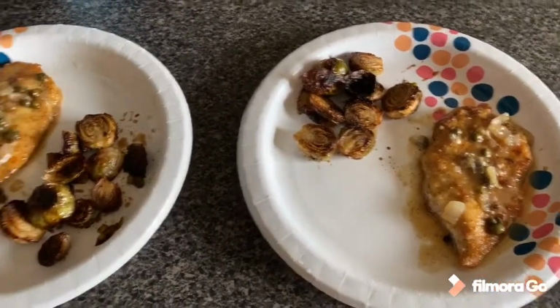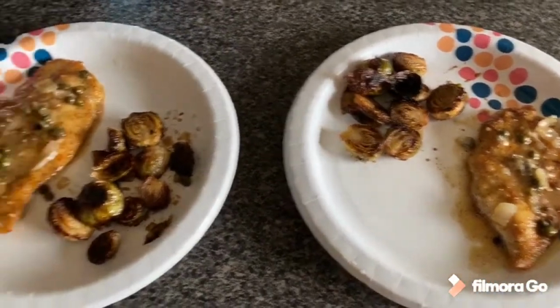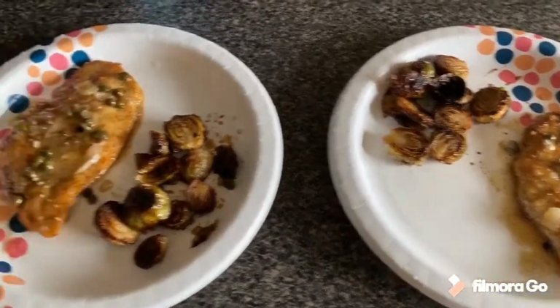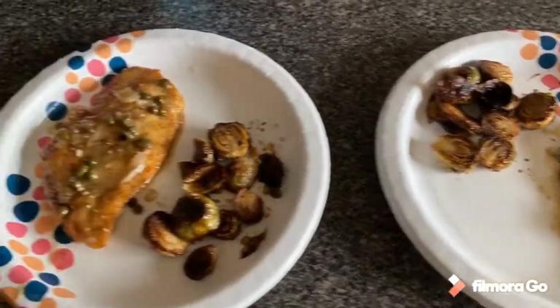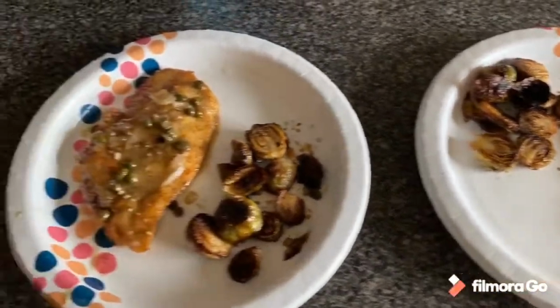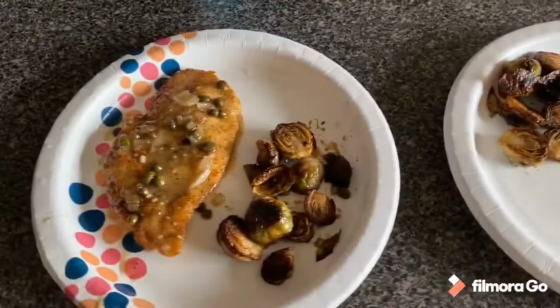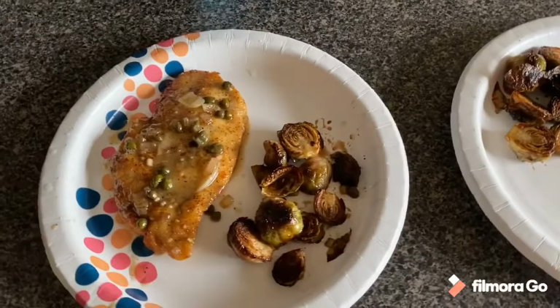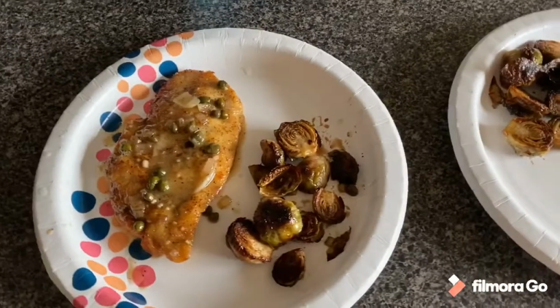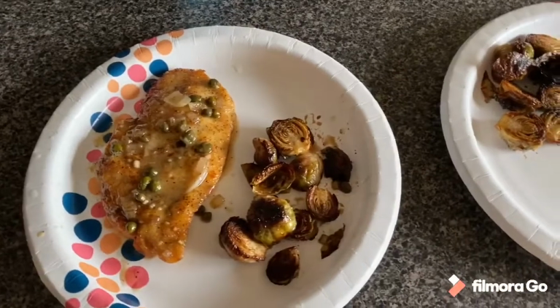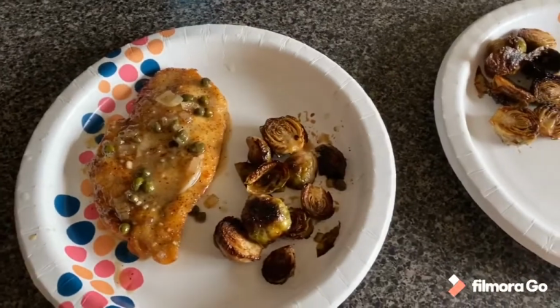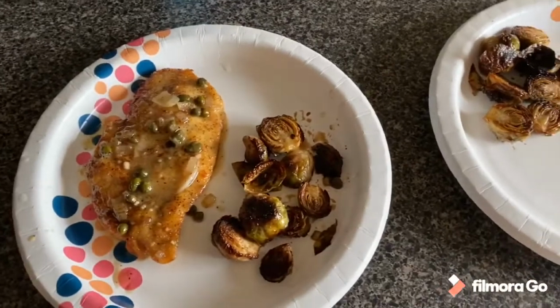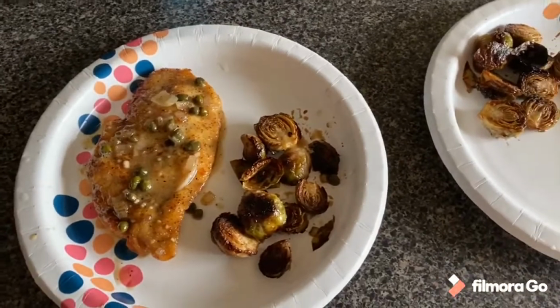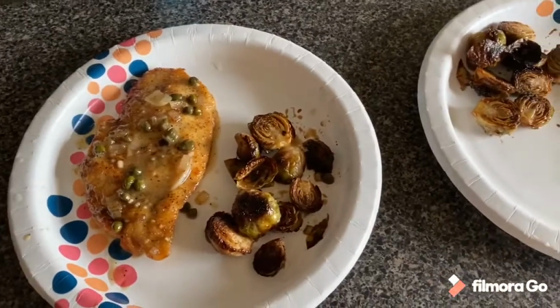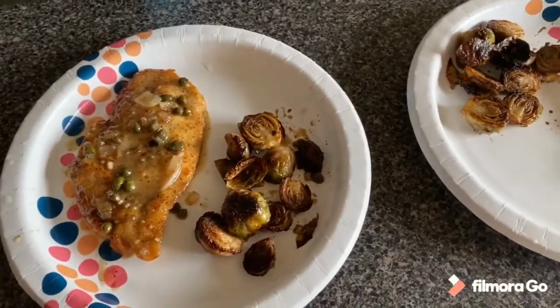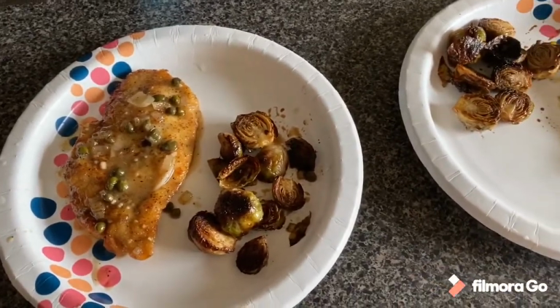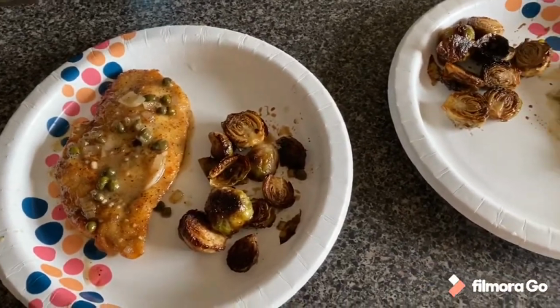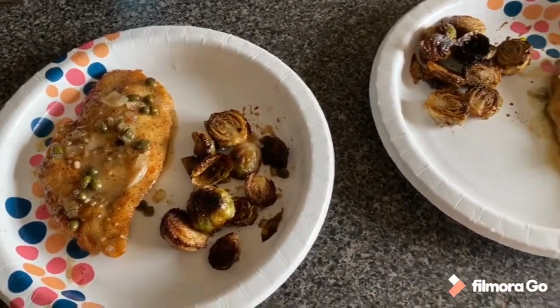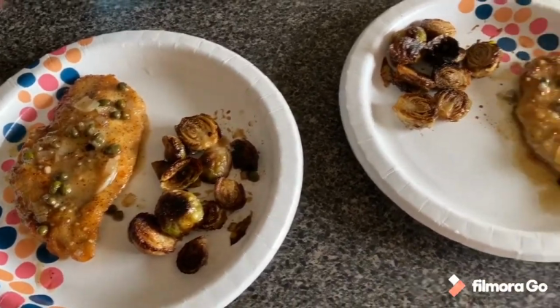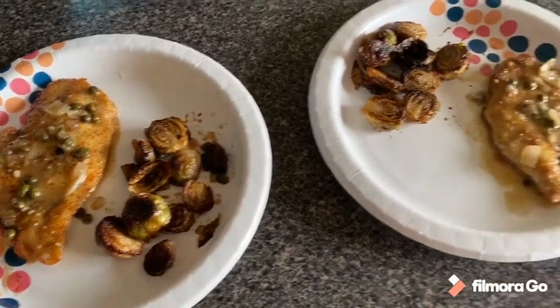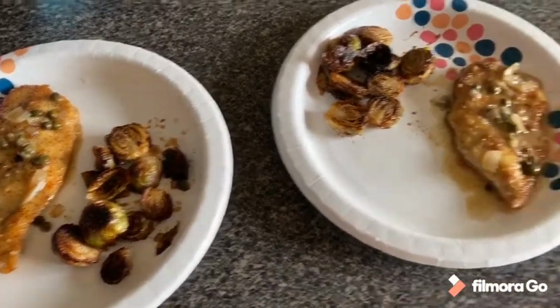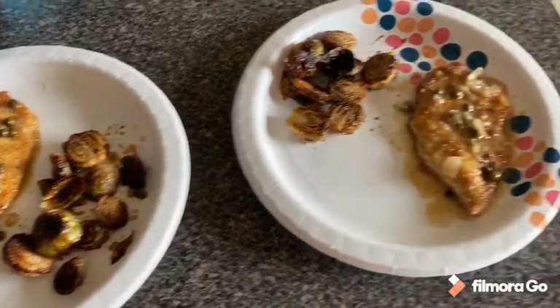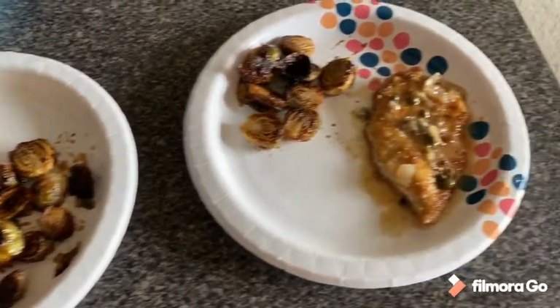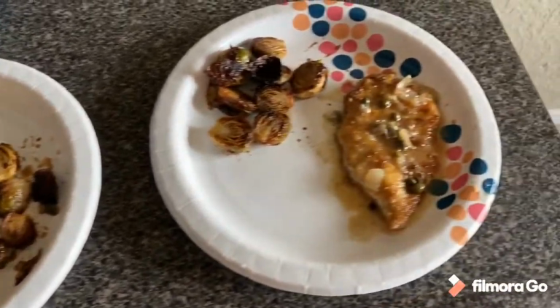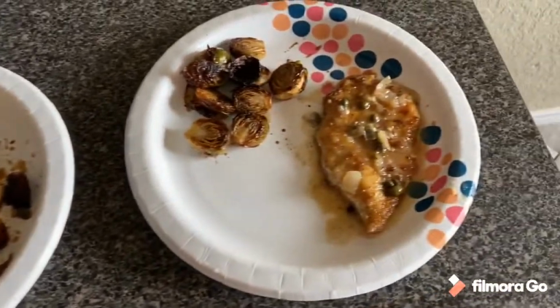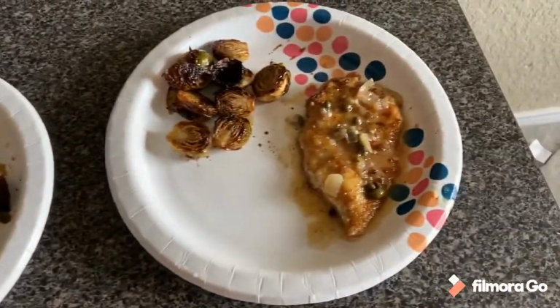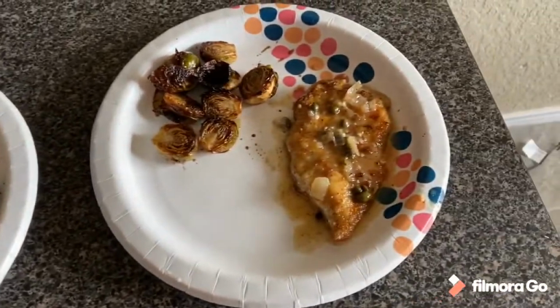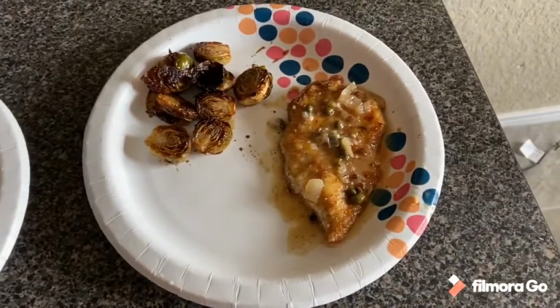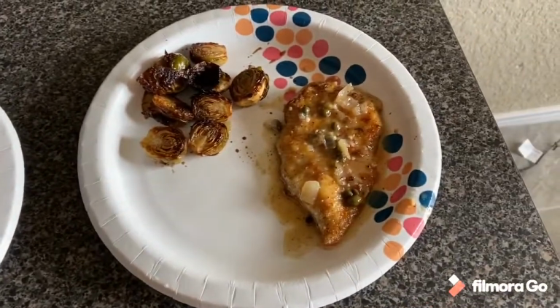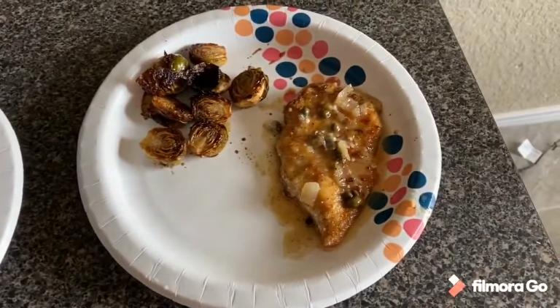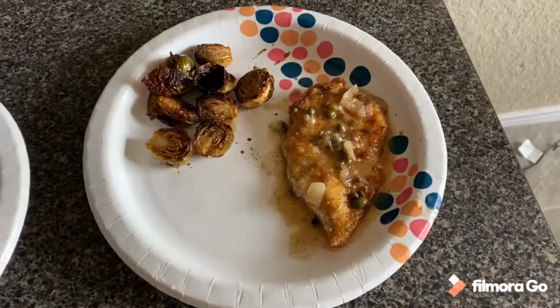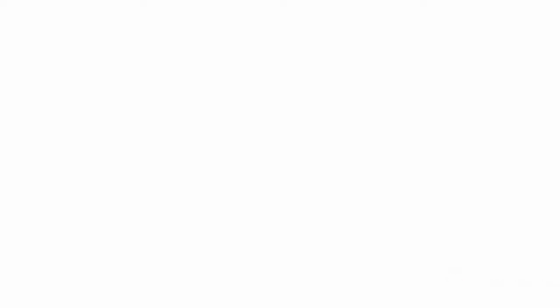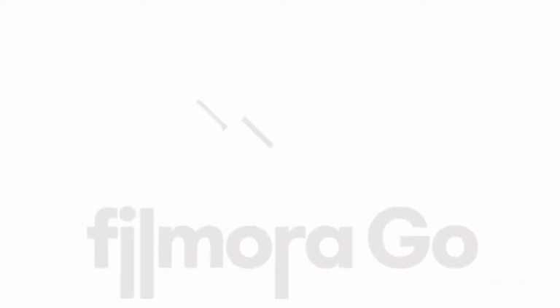For the kids I'm going to cut up their chicken, but just to show you what it looks like plated — here we go. Let's see how this turned out.